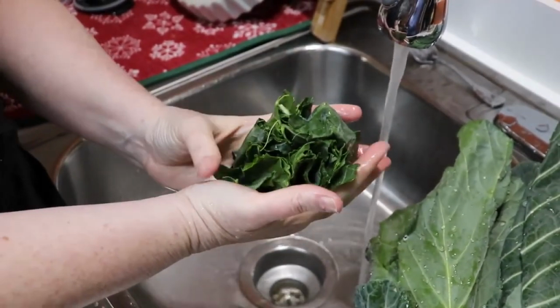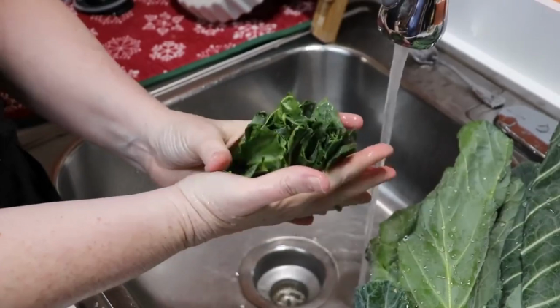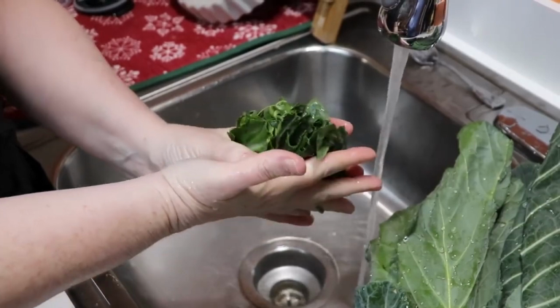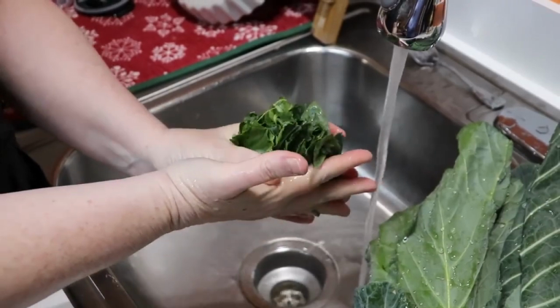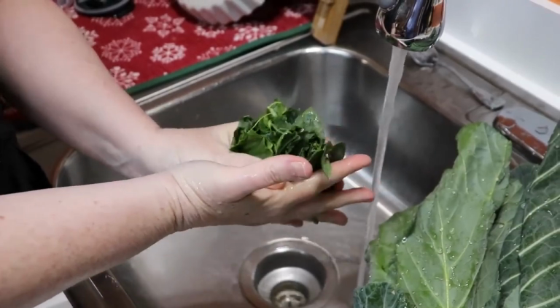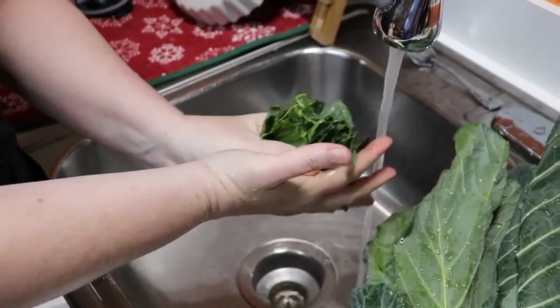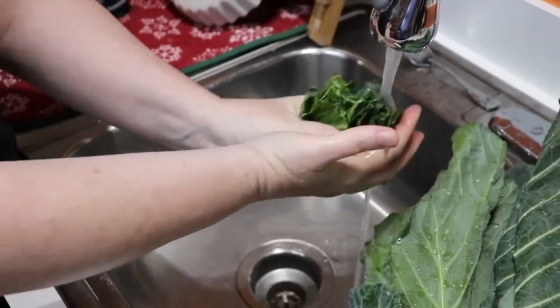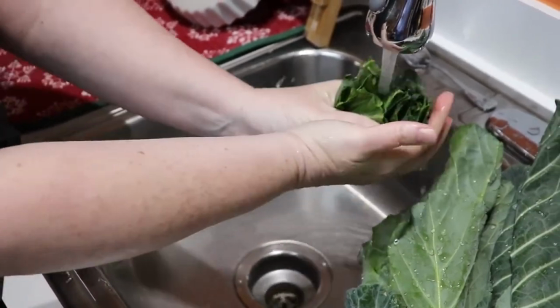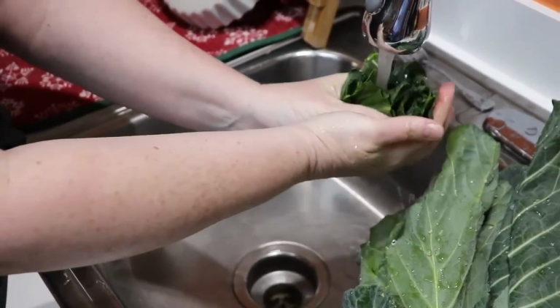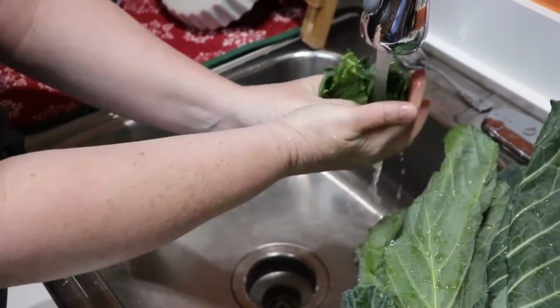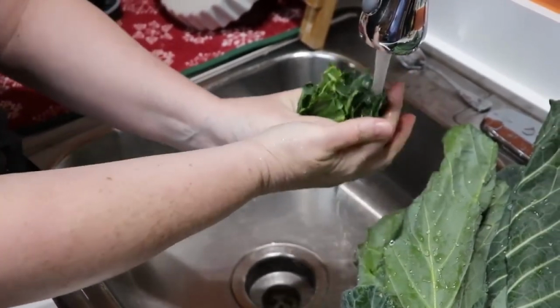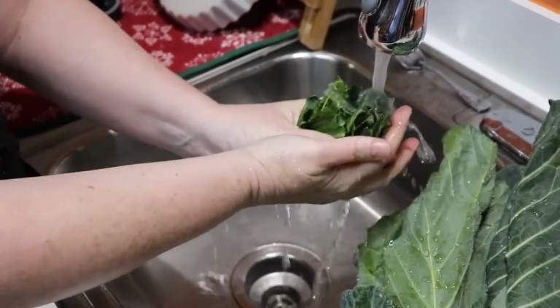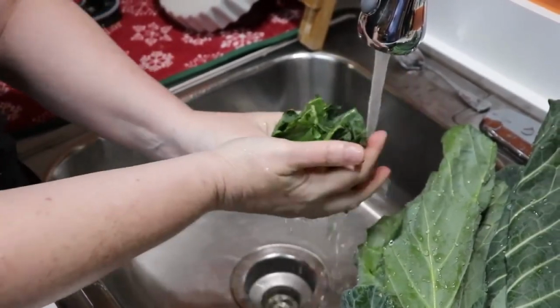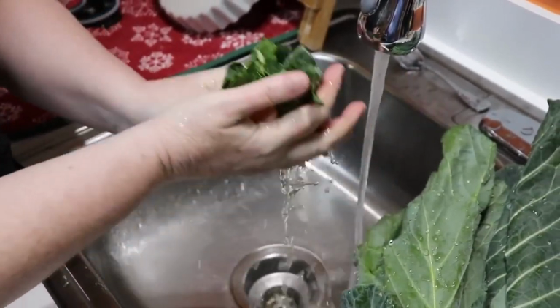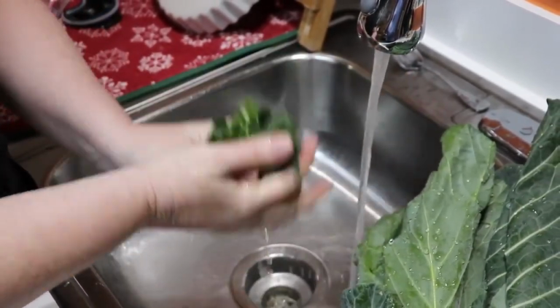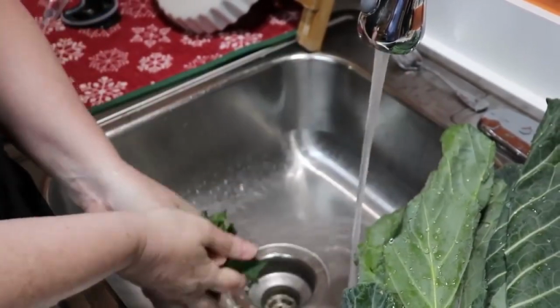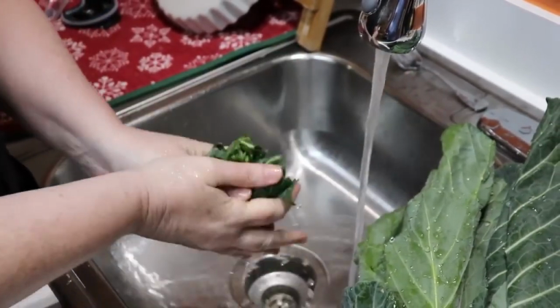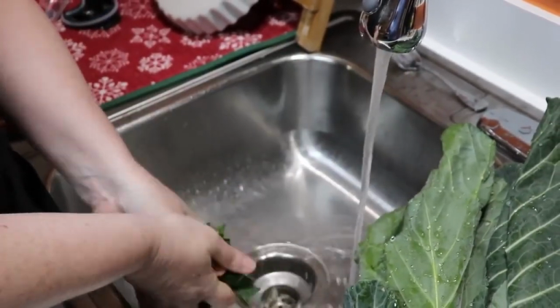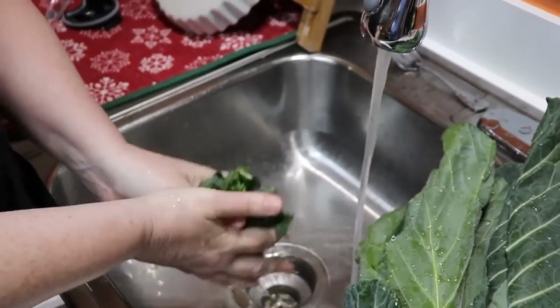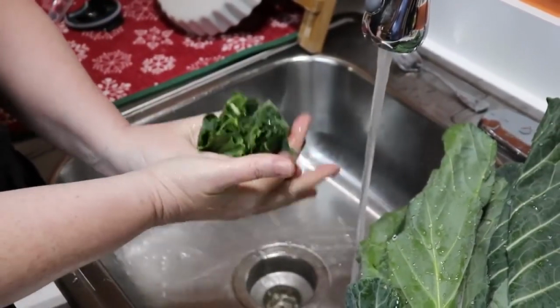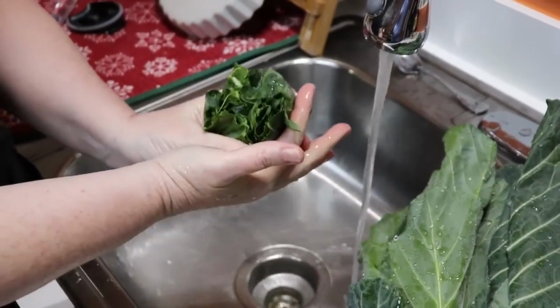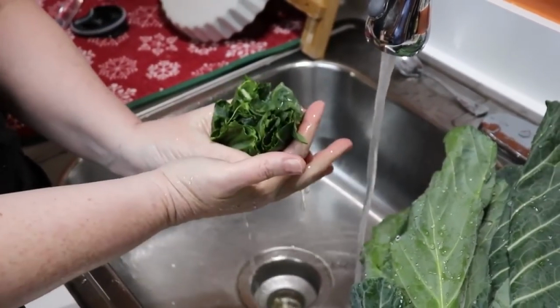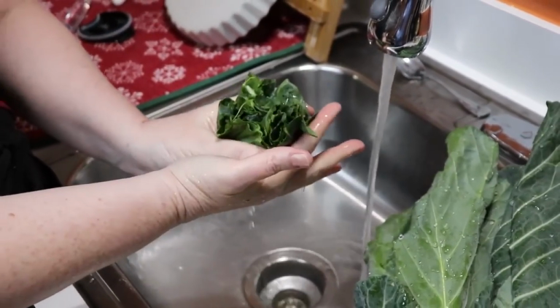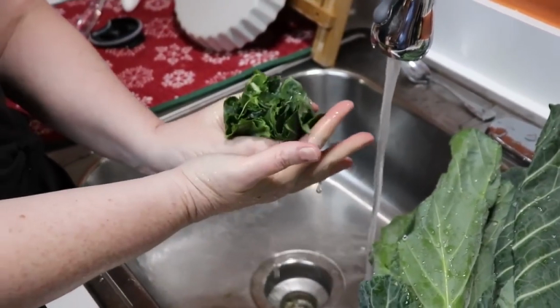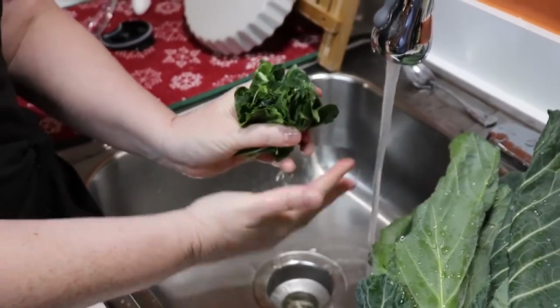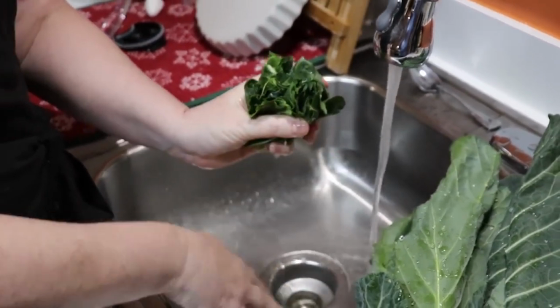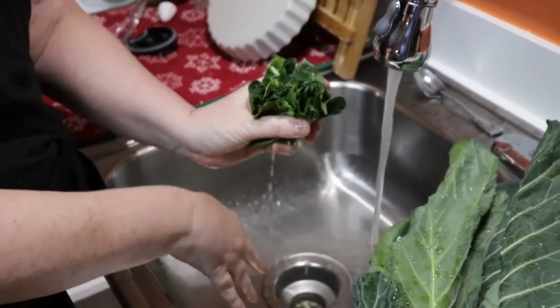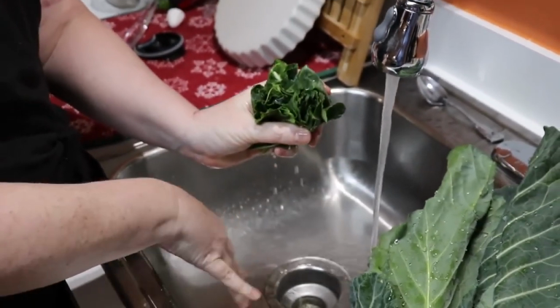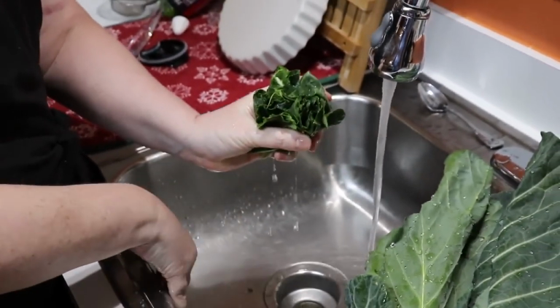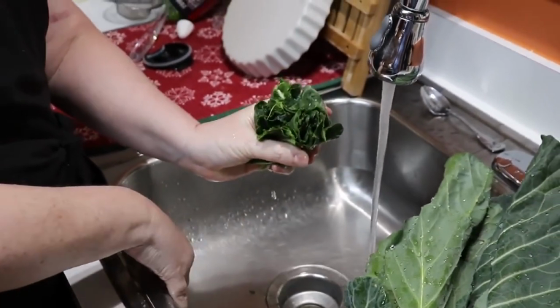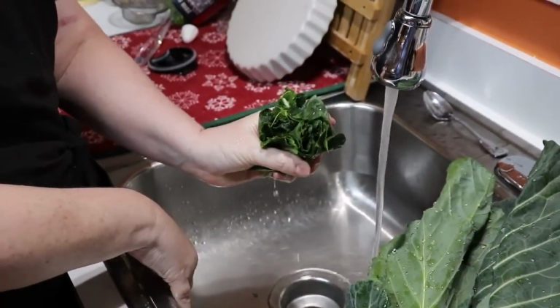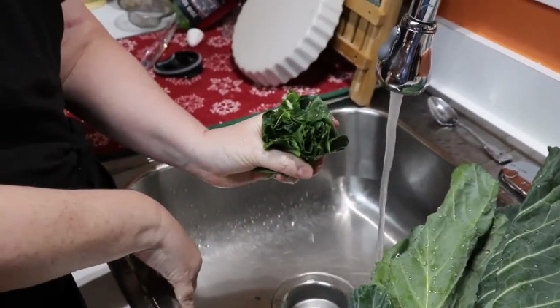Once I get all of these rinsed off and in my pot, I'm going to show you how I cook them.